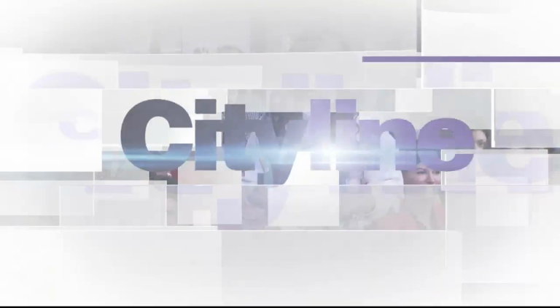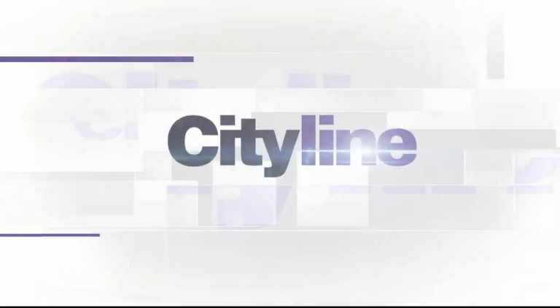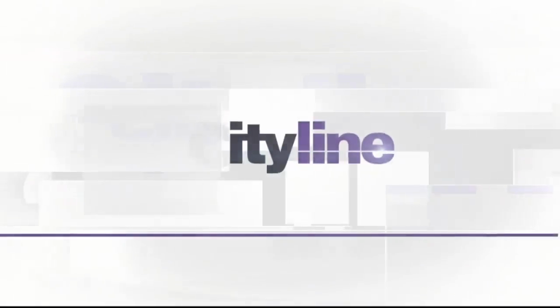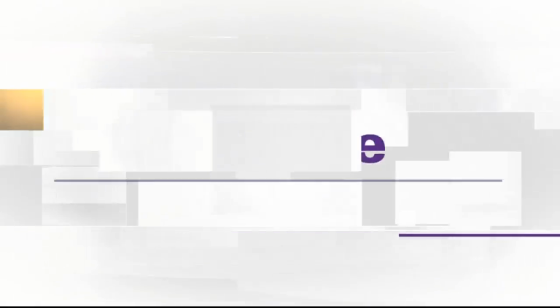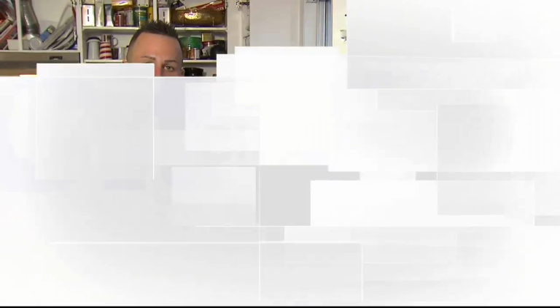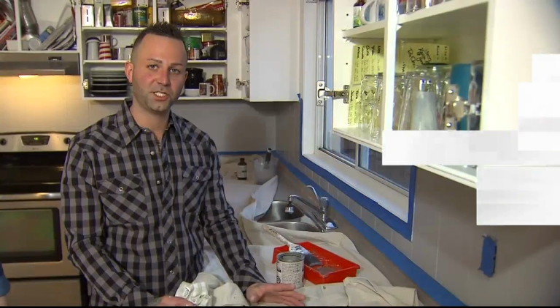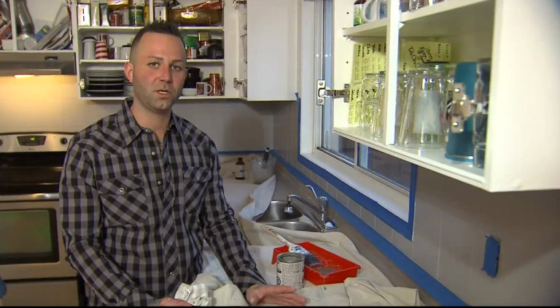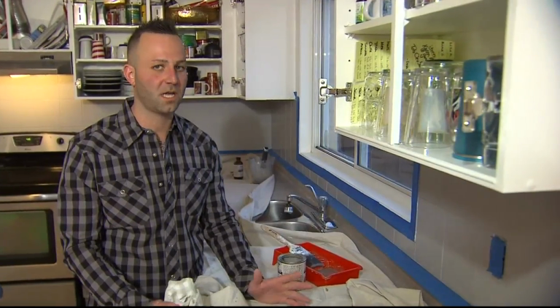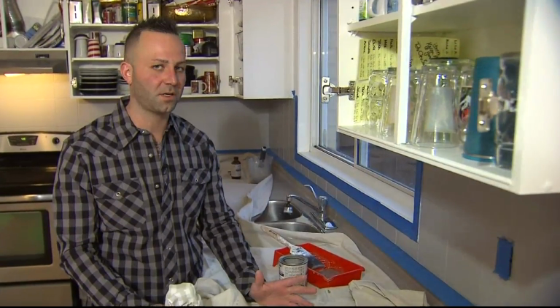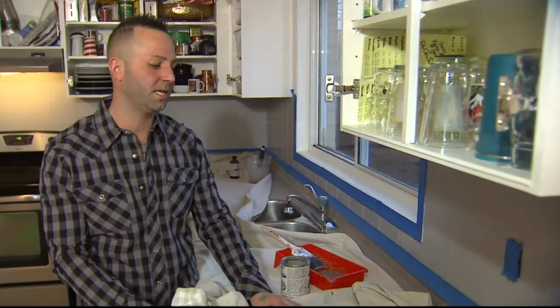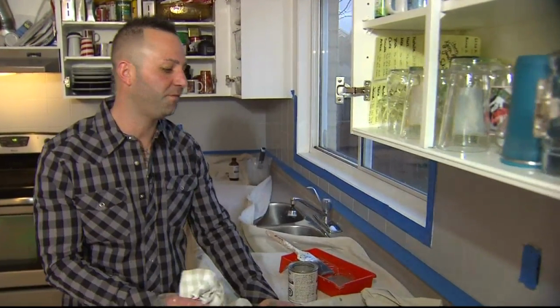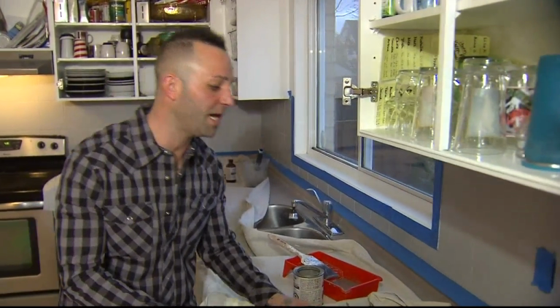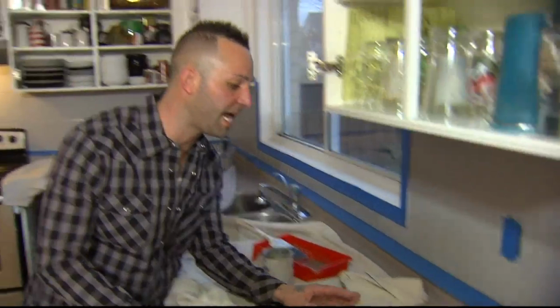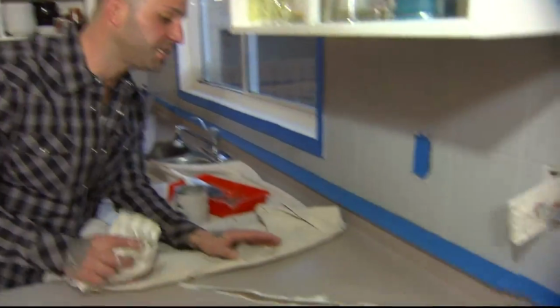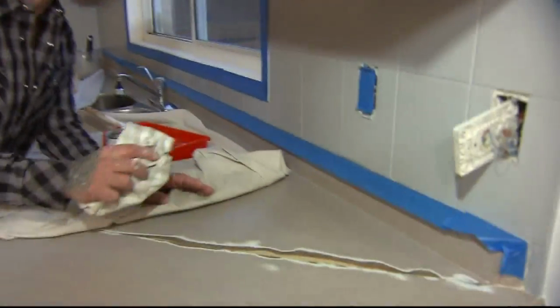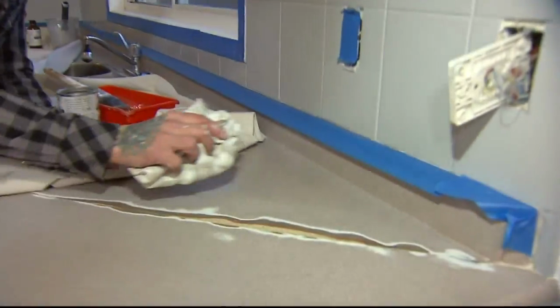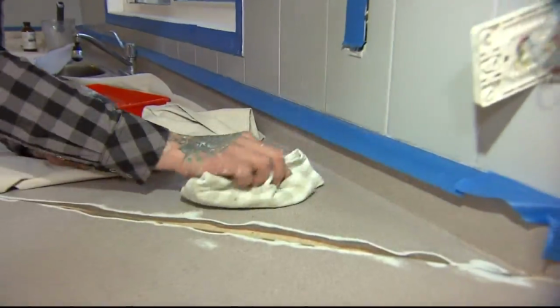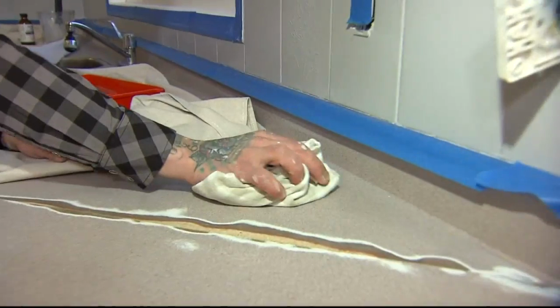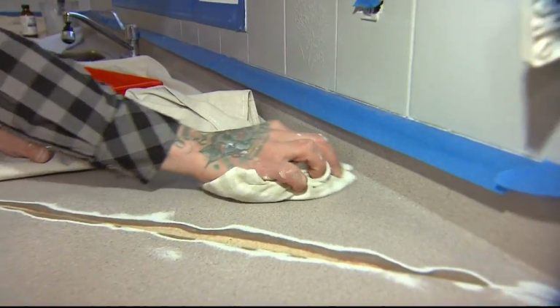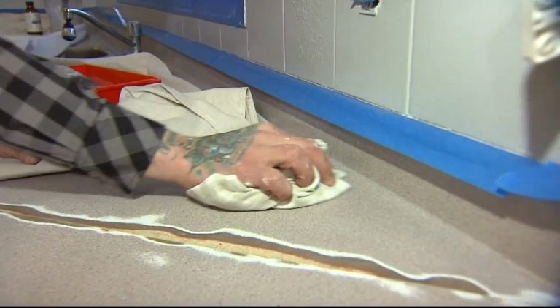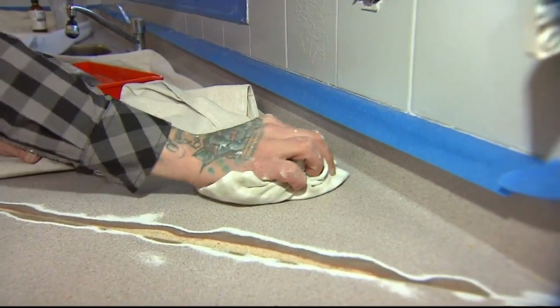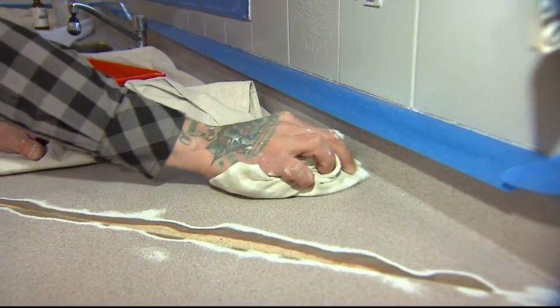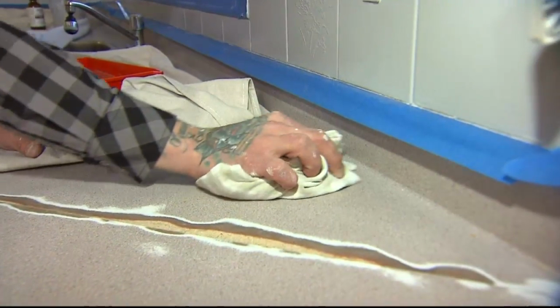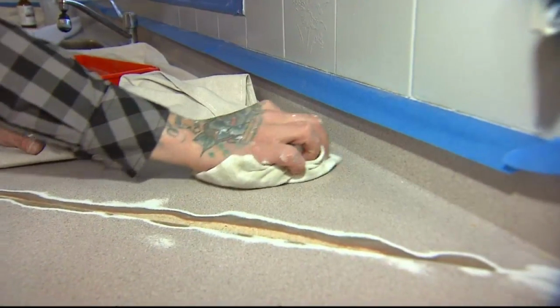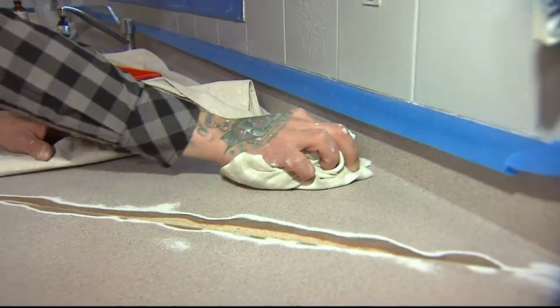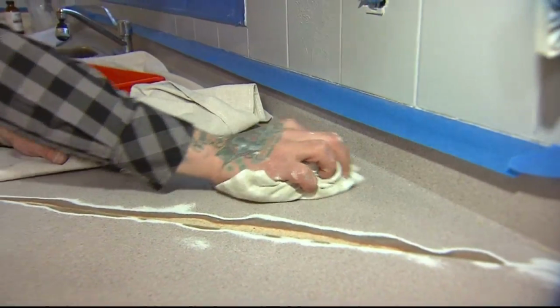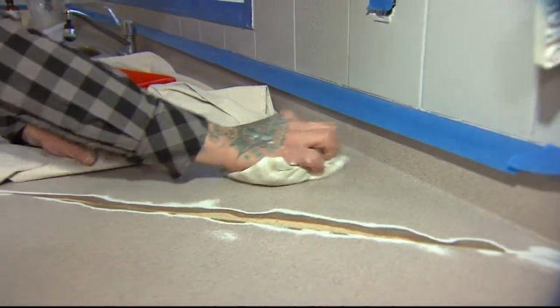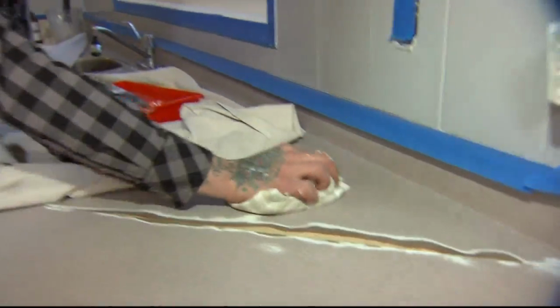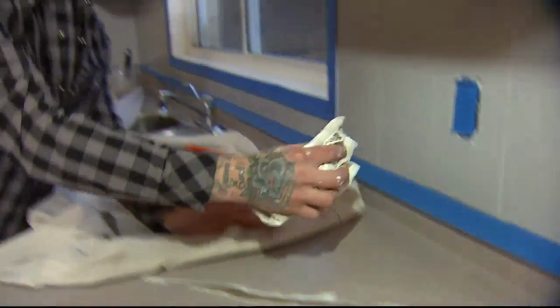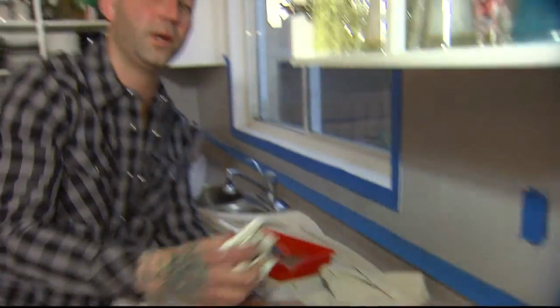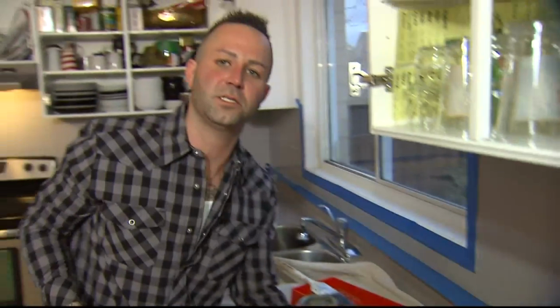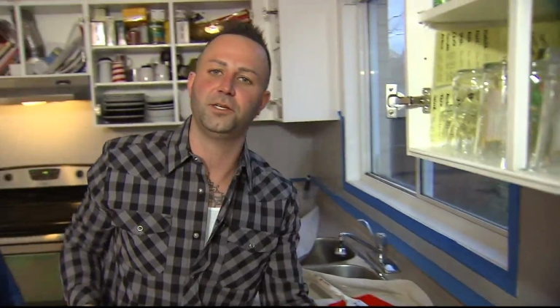Now that we've completed our finished coat, it's time for cleanup. If you get any excess or drips, you just want to clean it up with a little bit of rubbing alcohol and water. That way it looks like new.